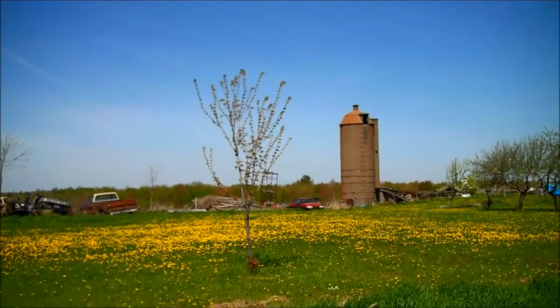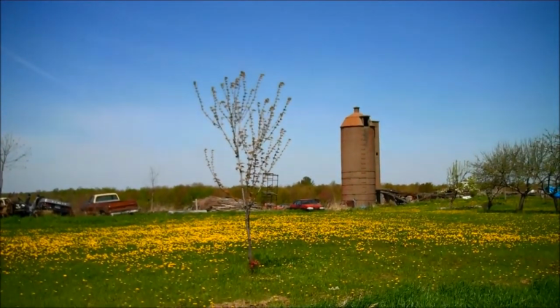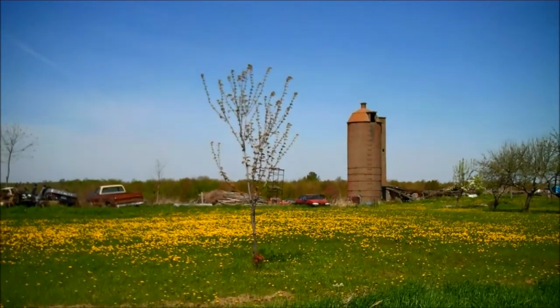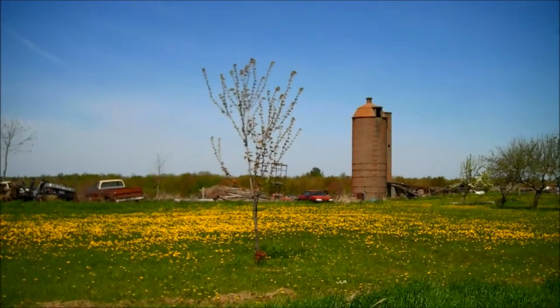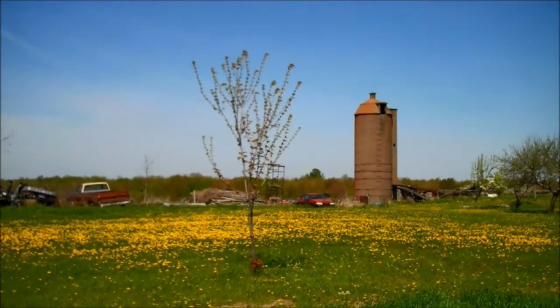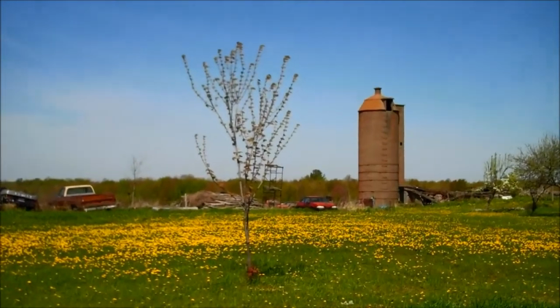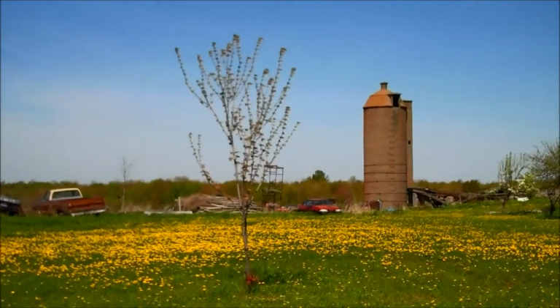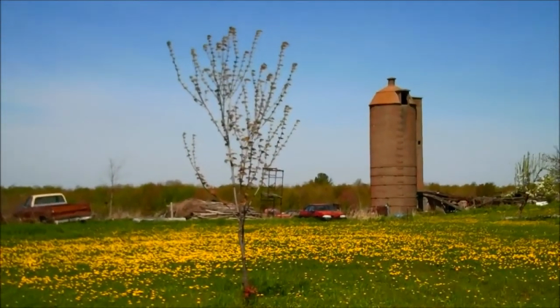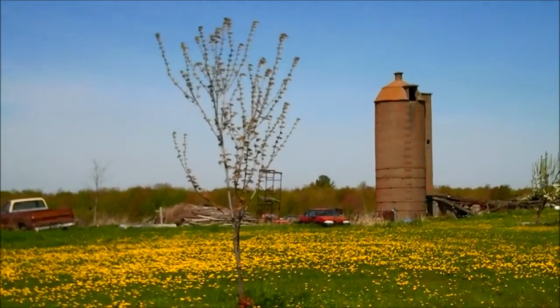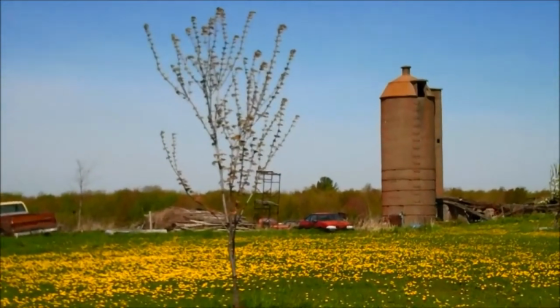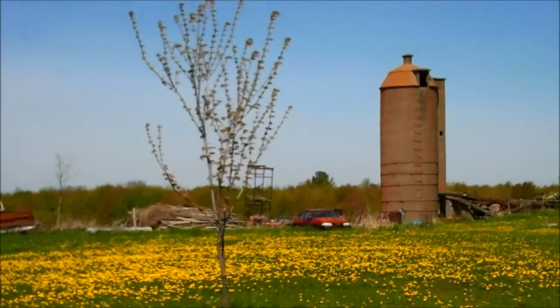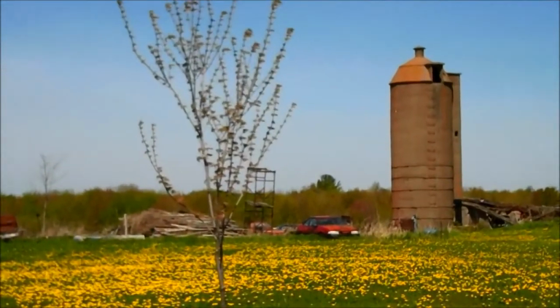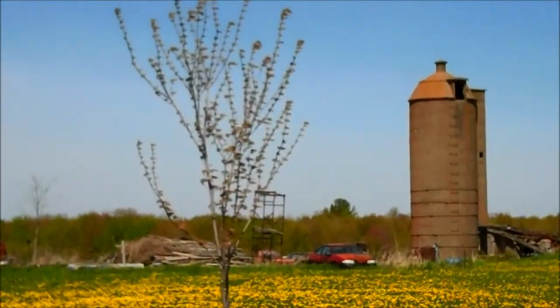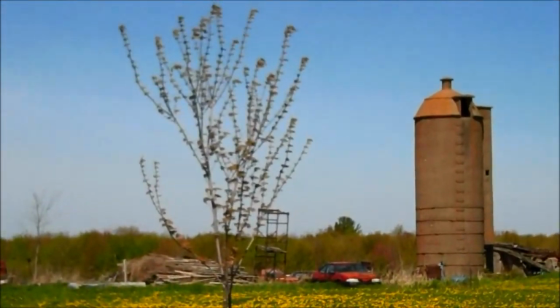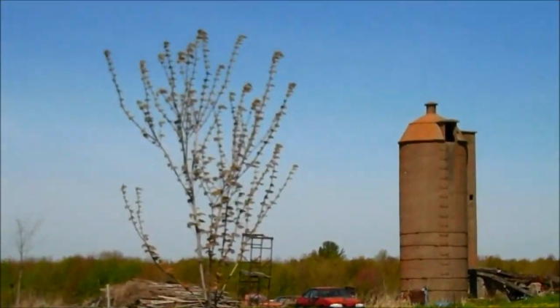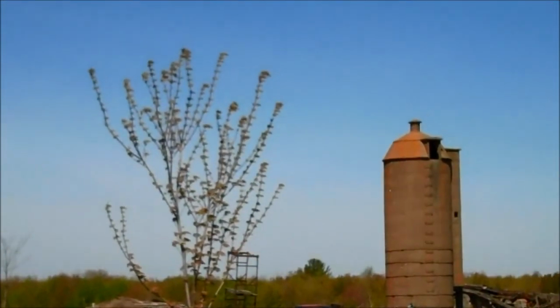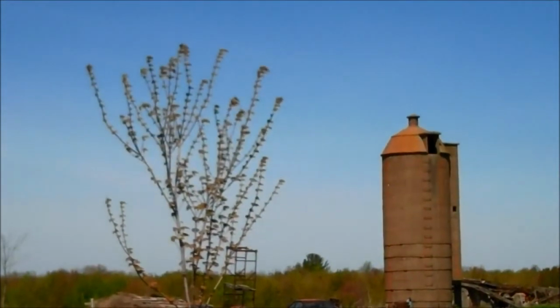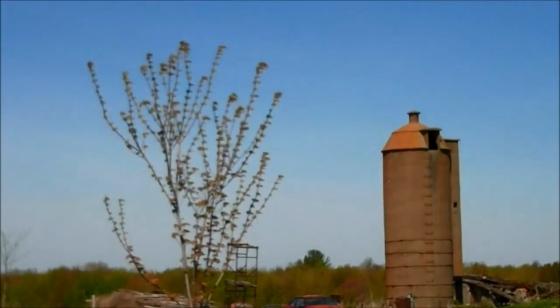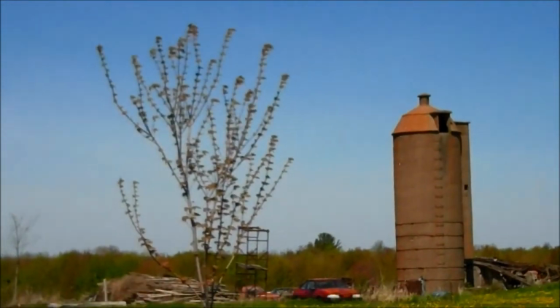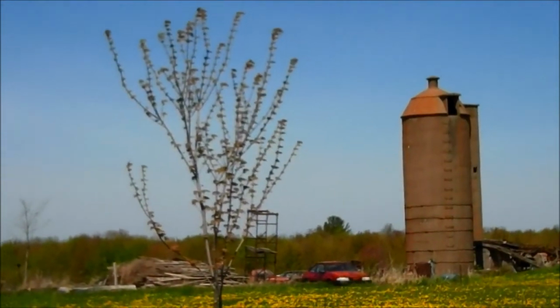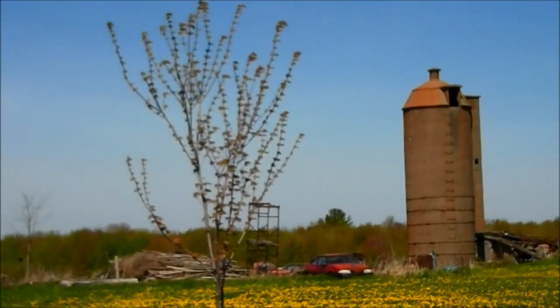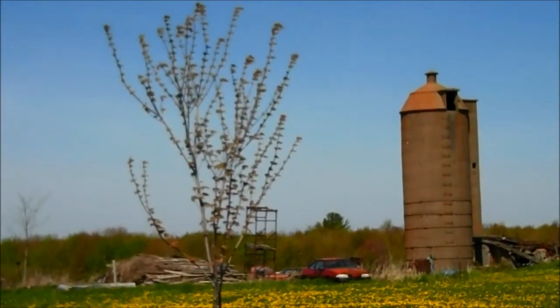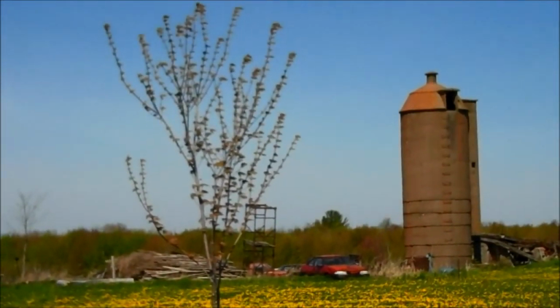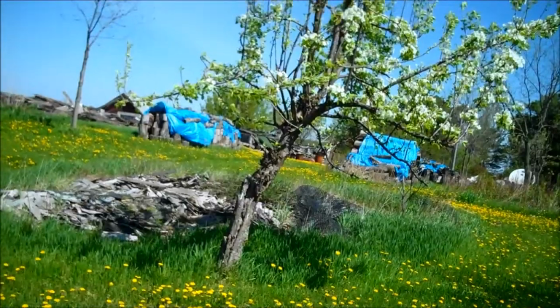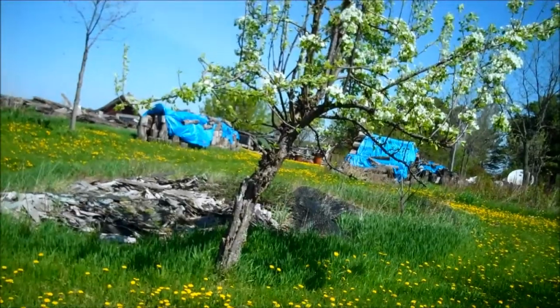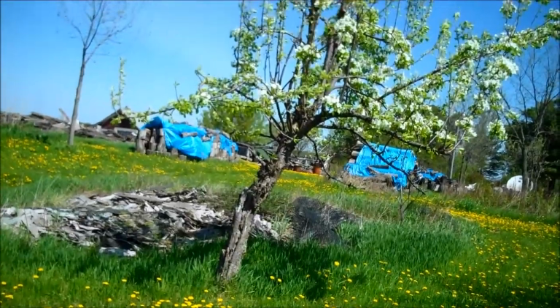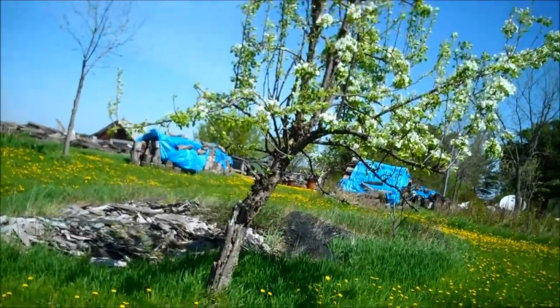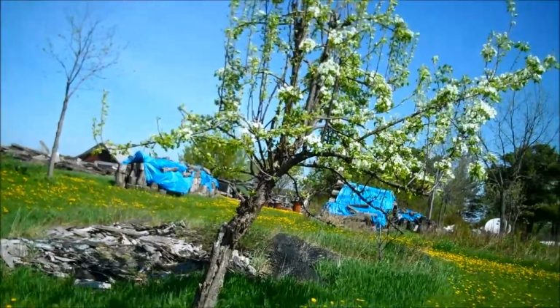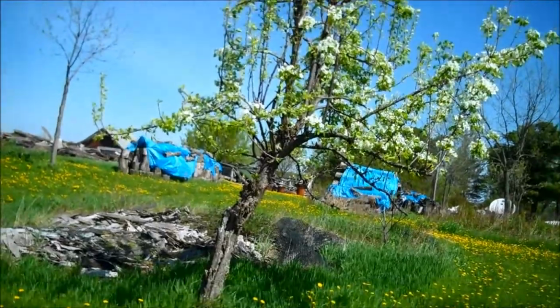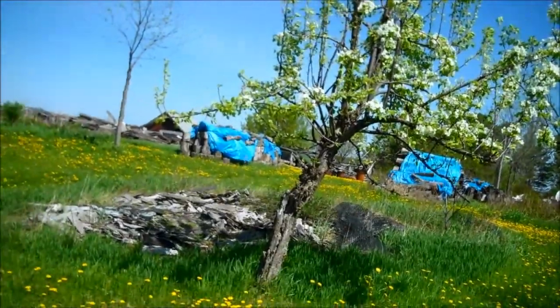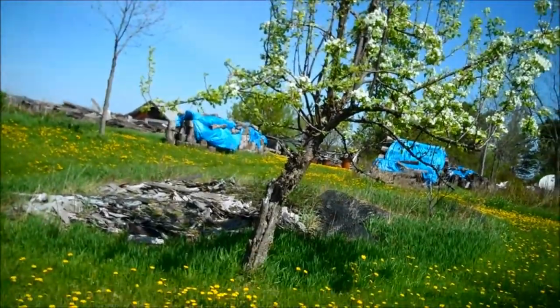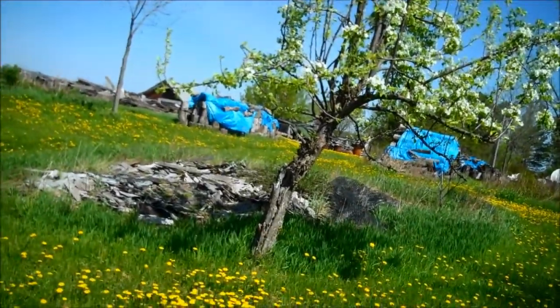They say it's a red maple. Another pear tree.